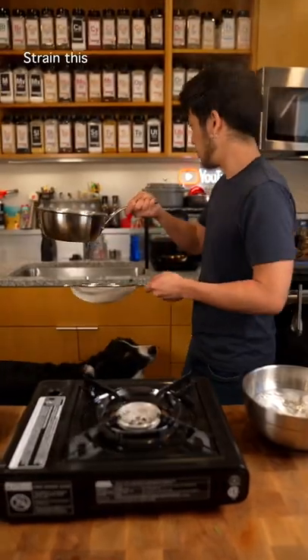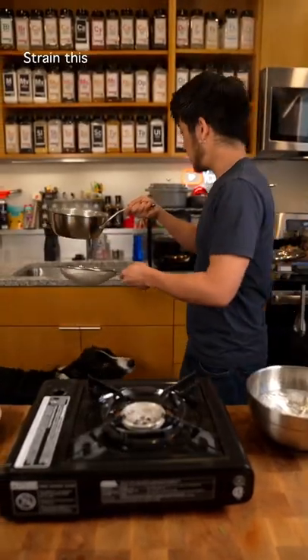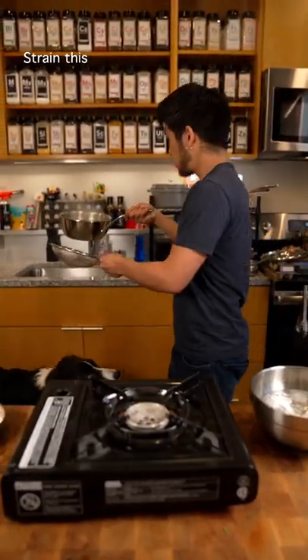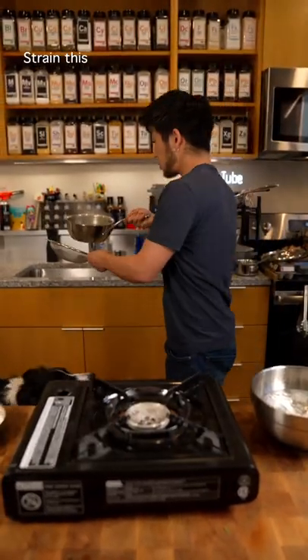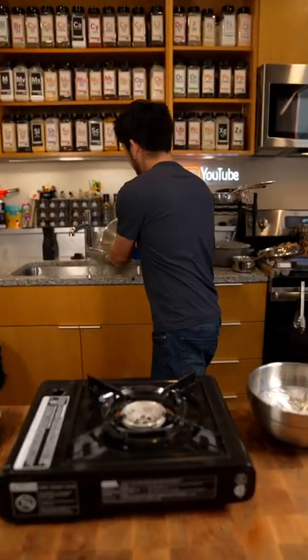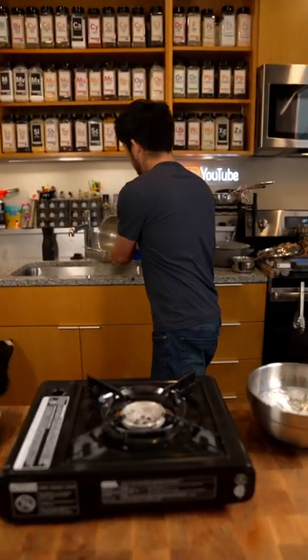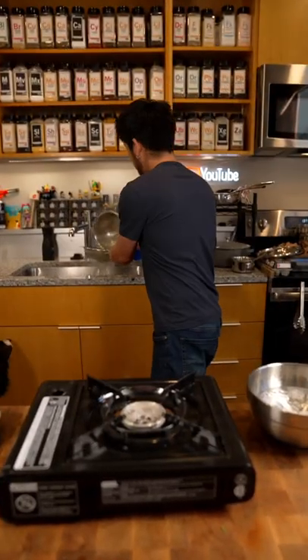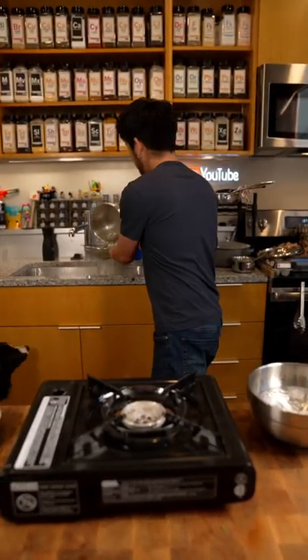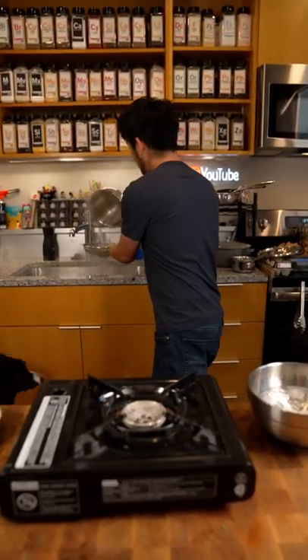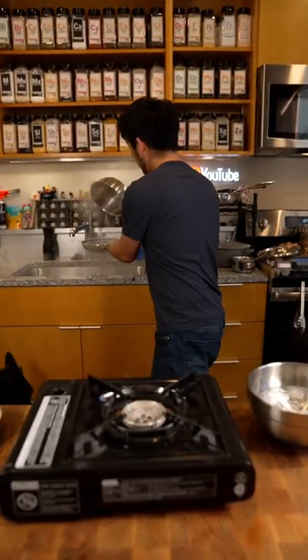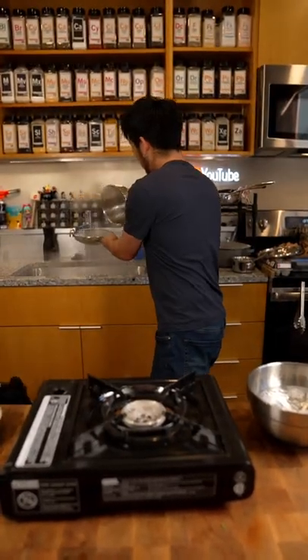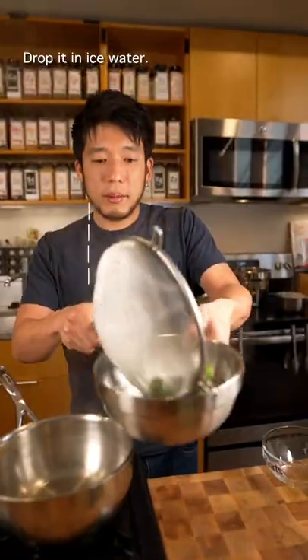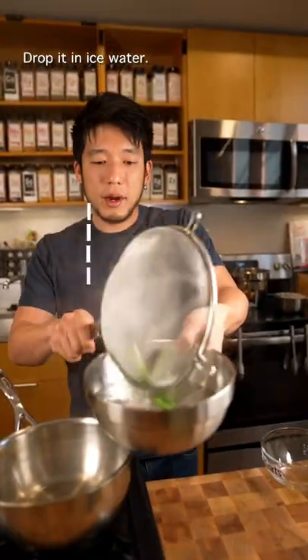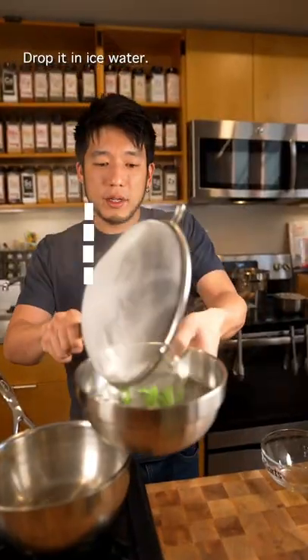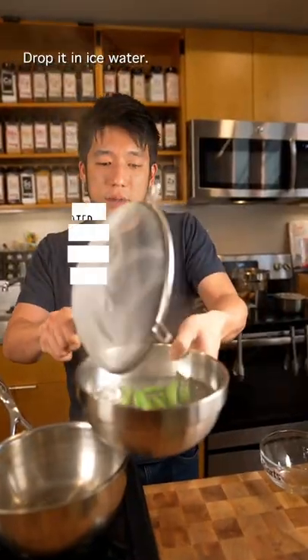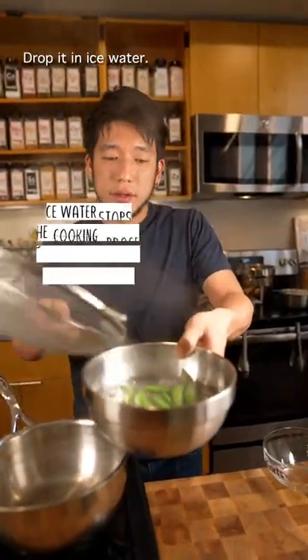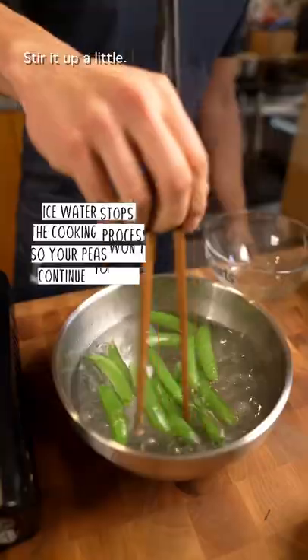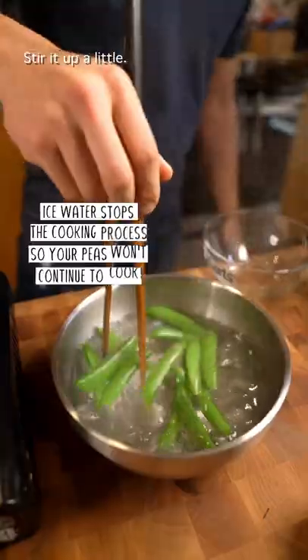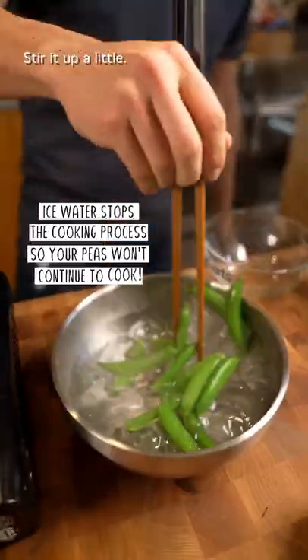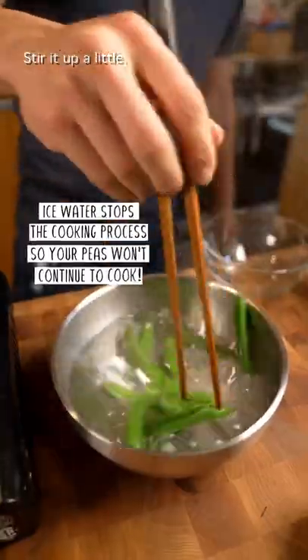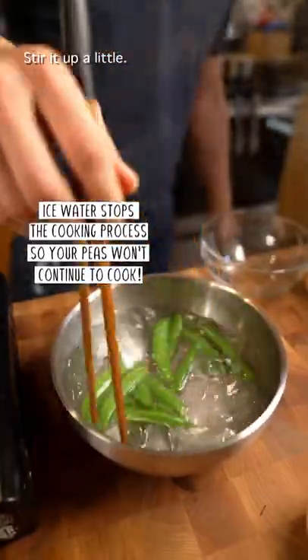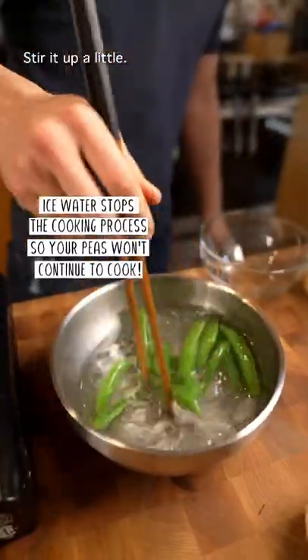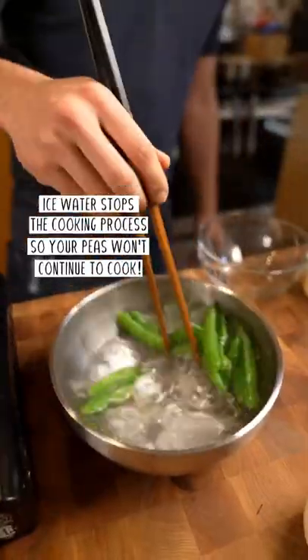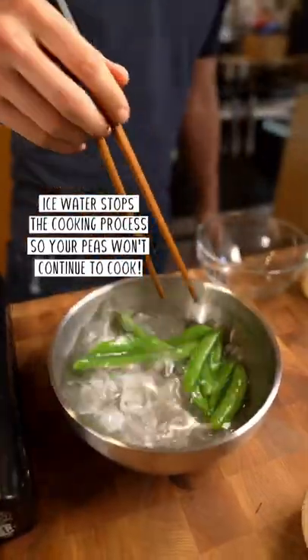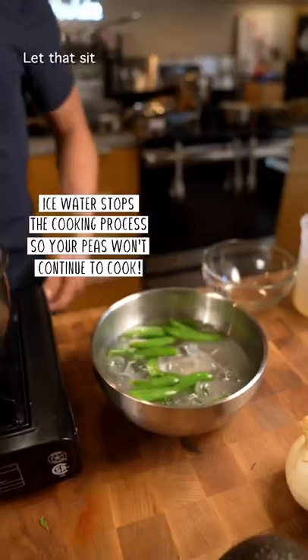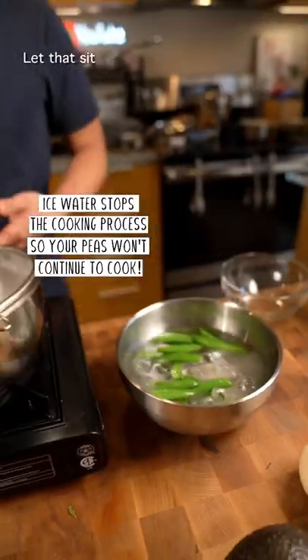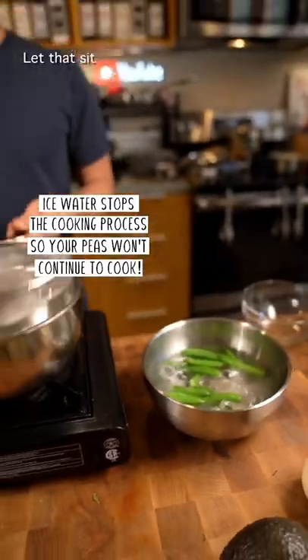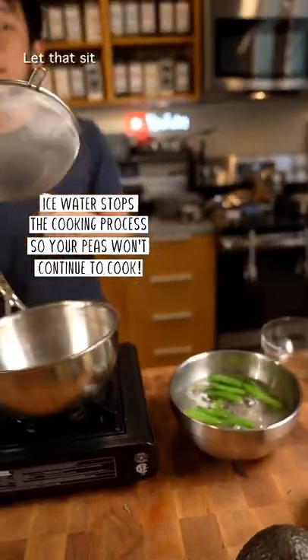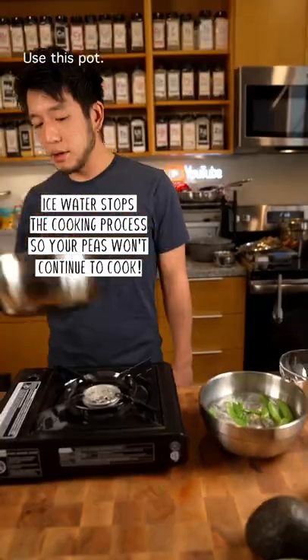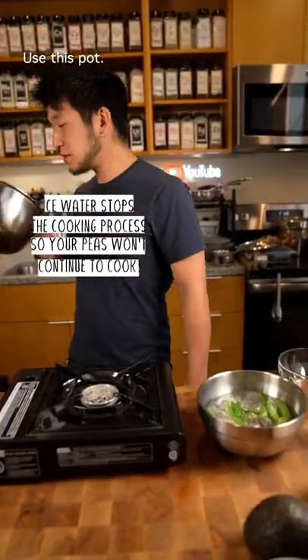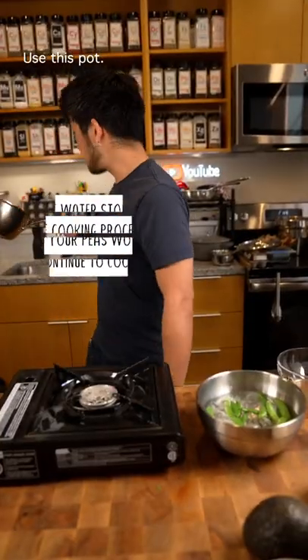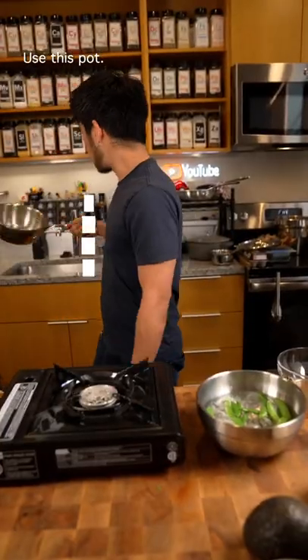Strain this, drop in ice water. Let that sit and use this pot.